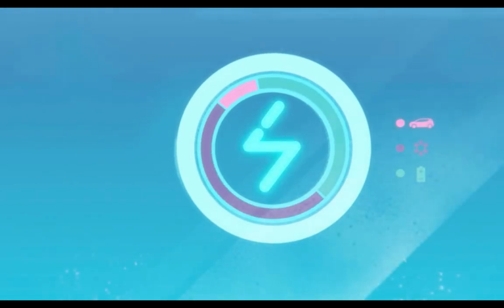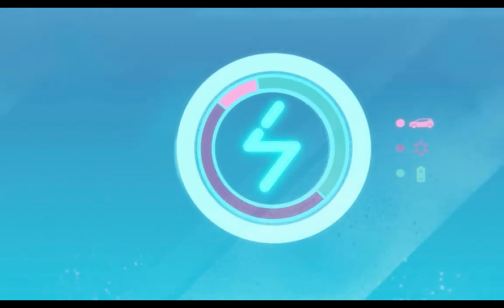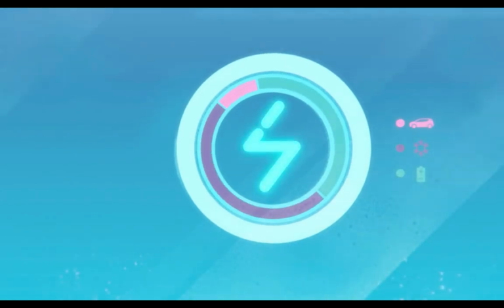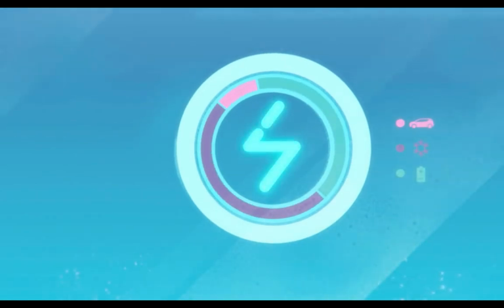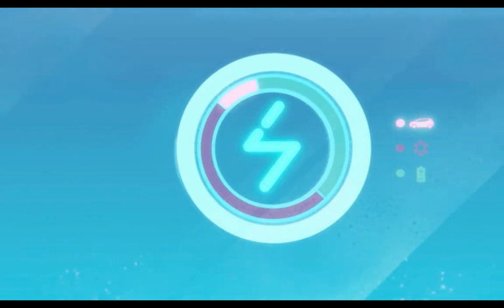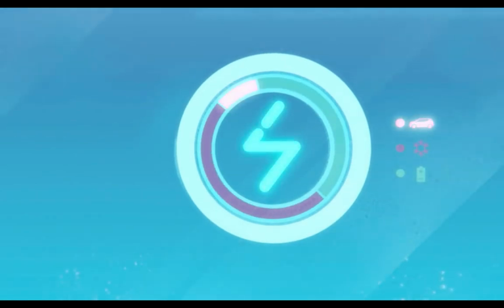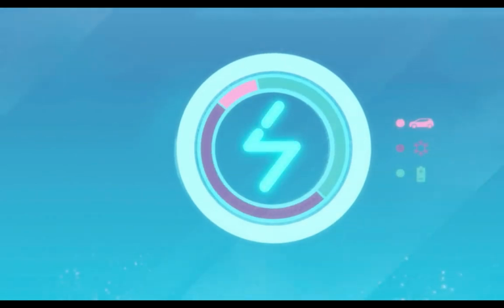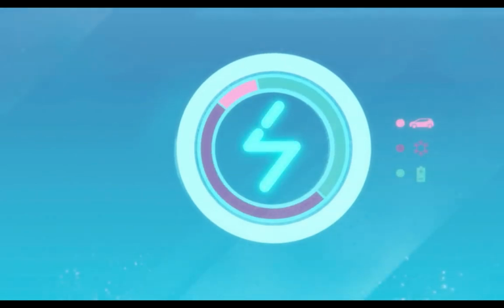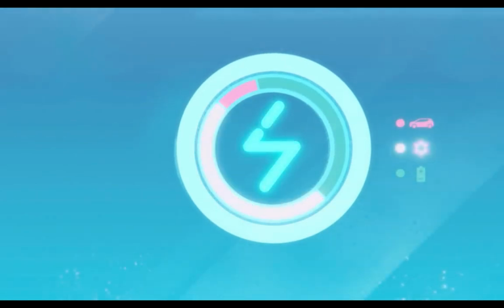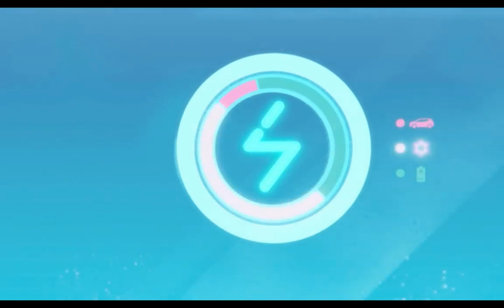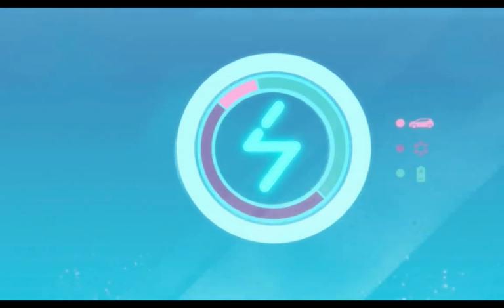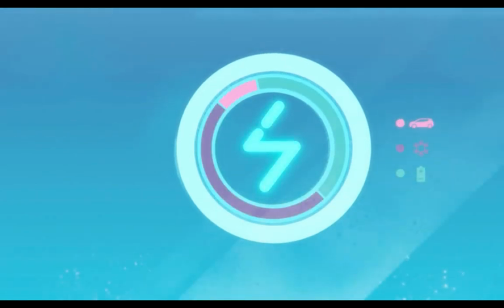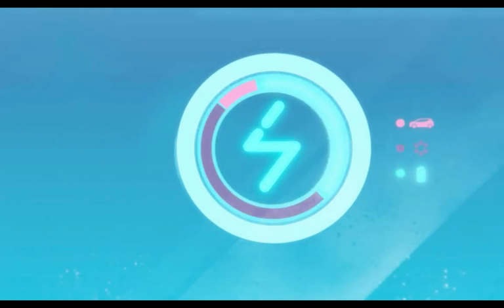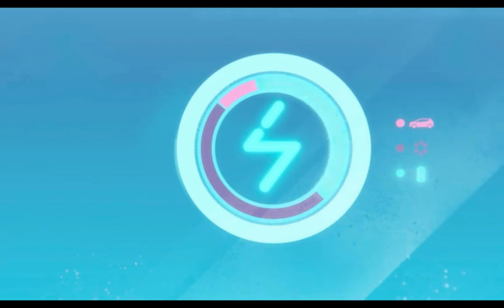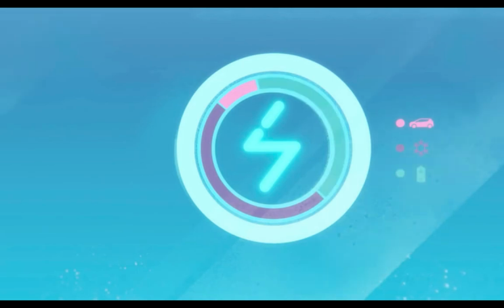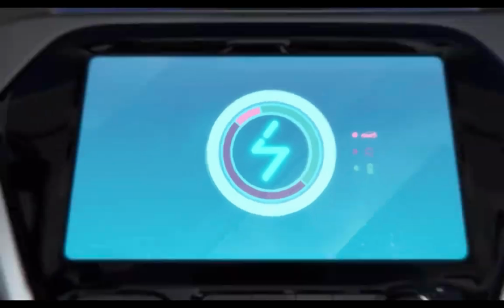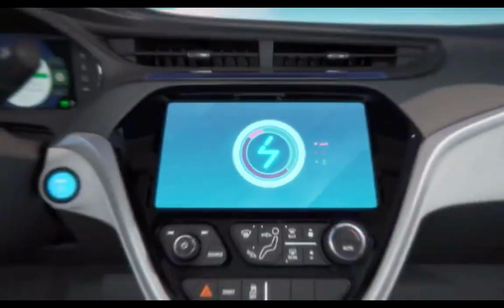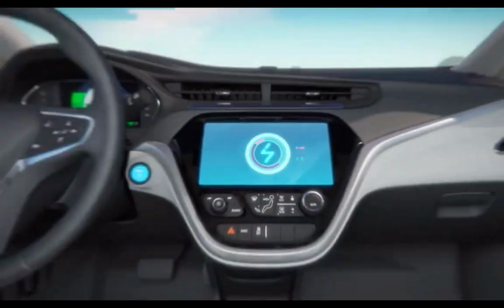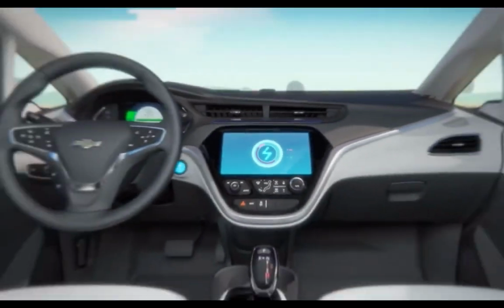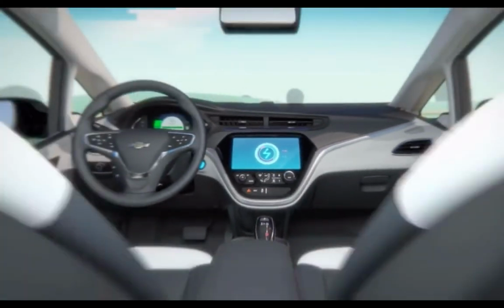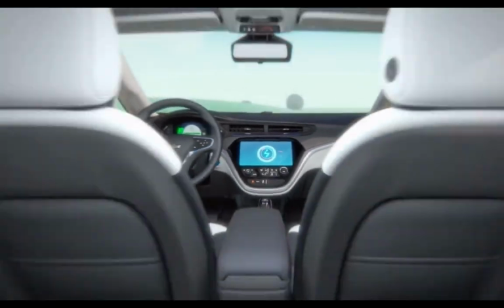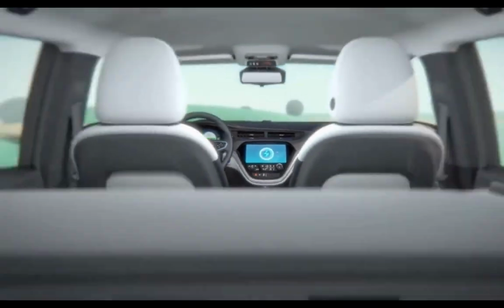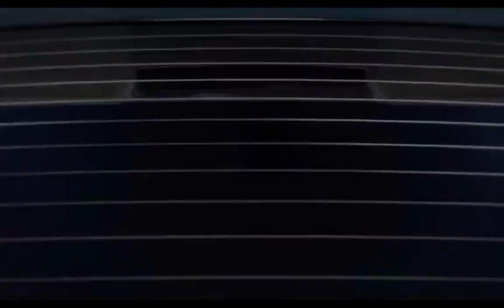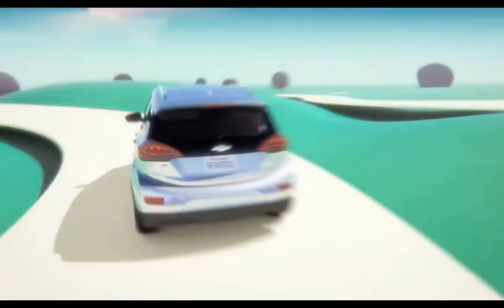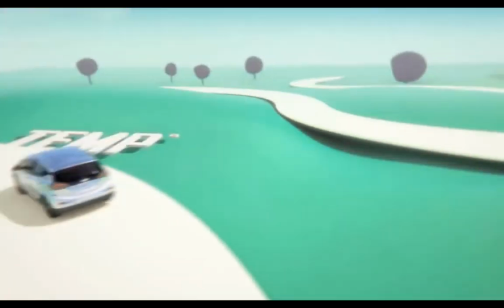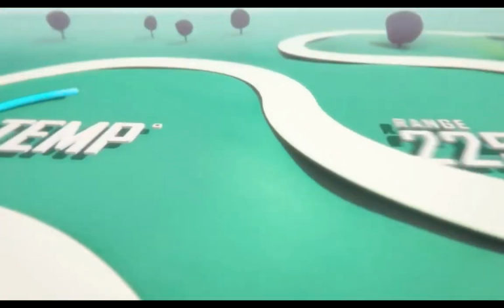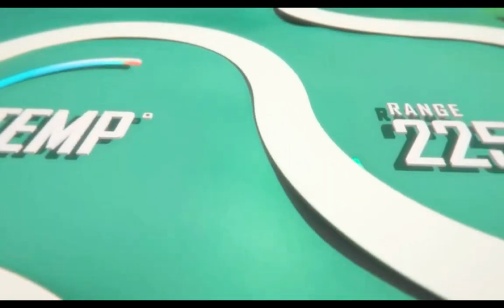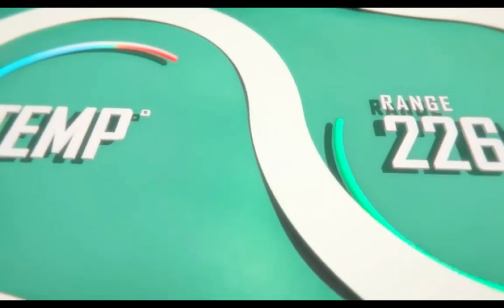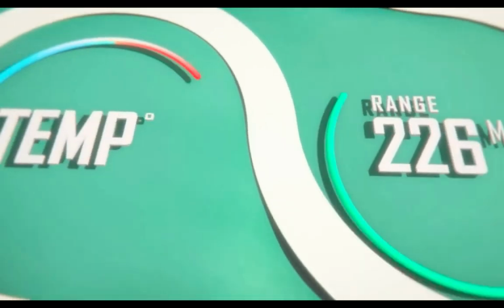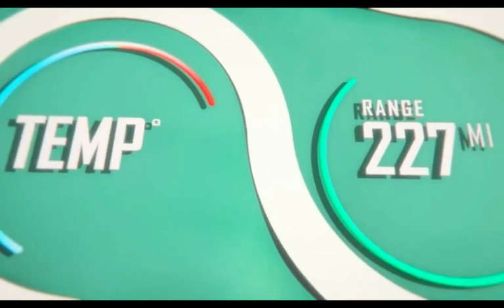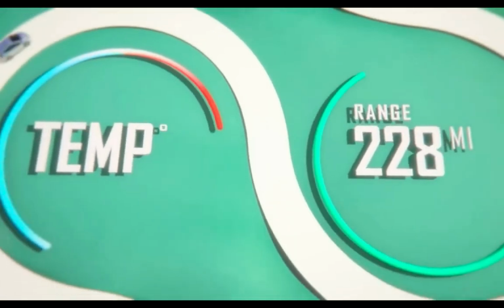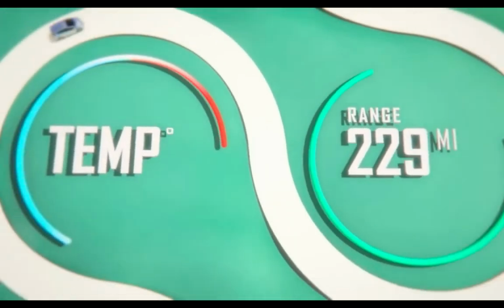If you are interested, thank you for watching. Please help me change the world one electric car at a time. Don't forget to subscribe. See you tomorrow.